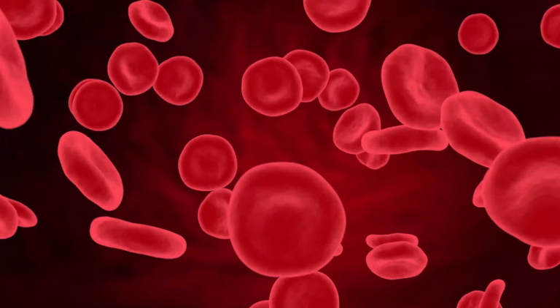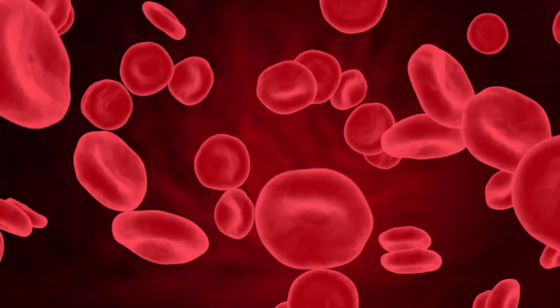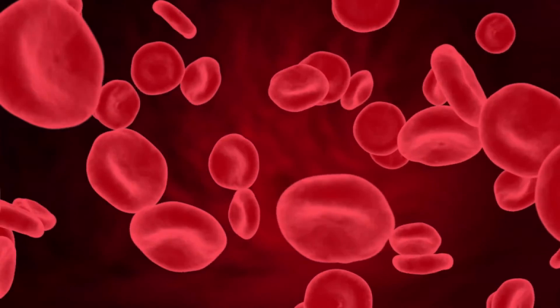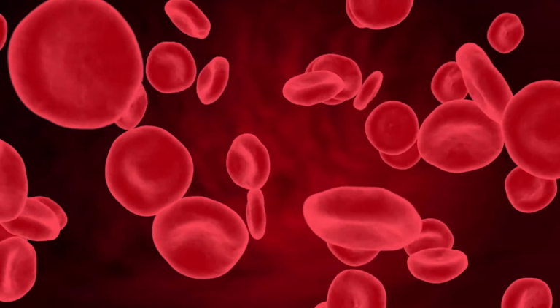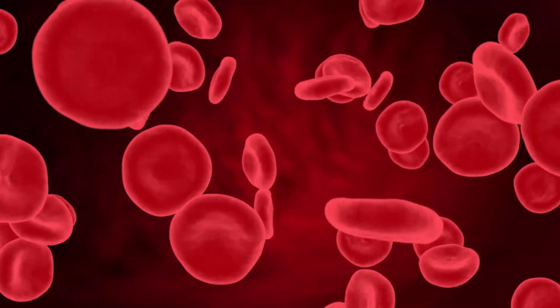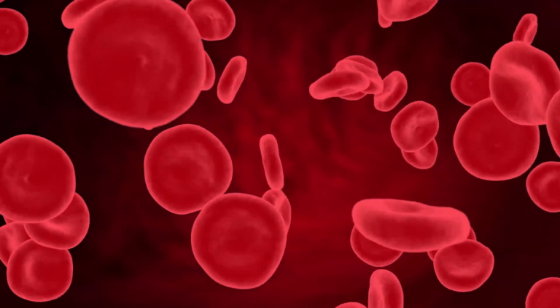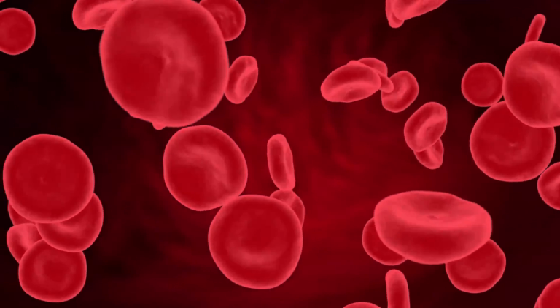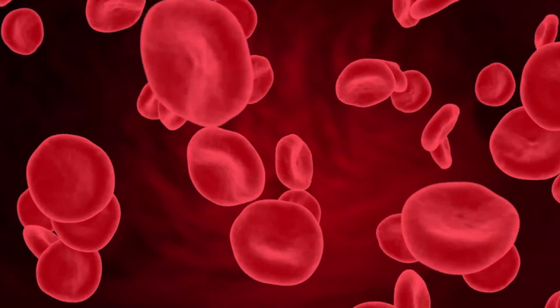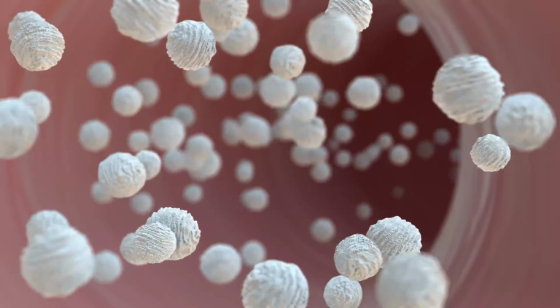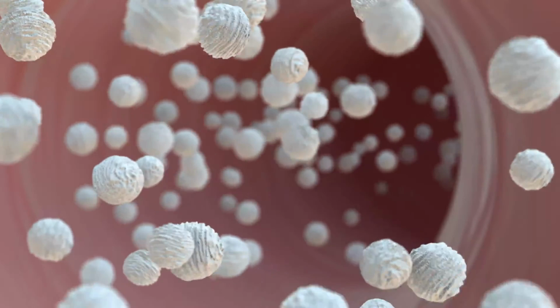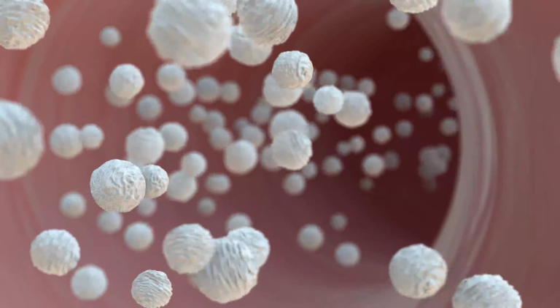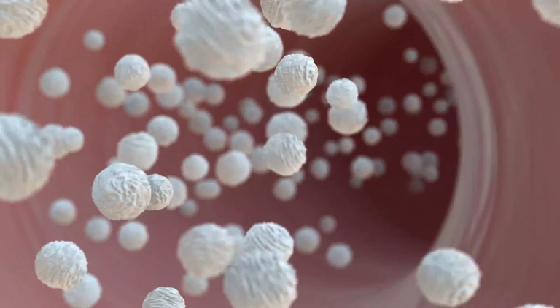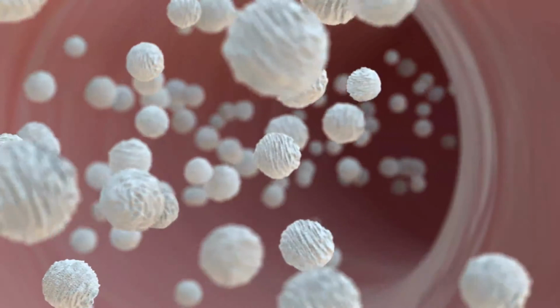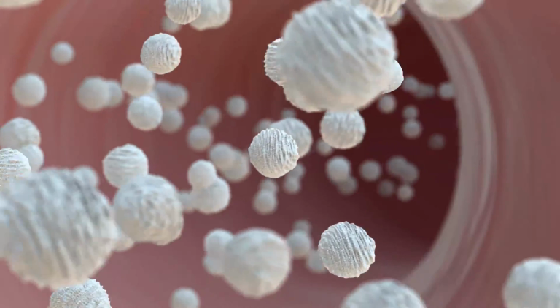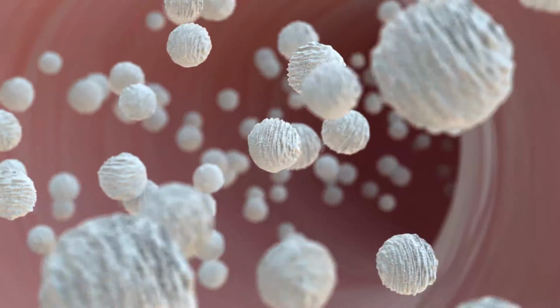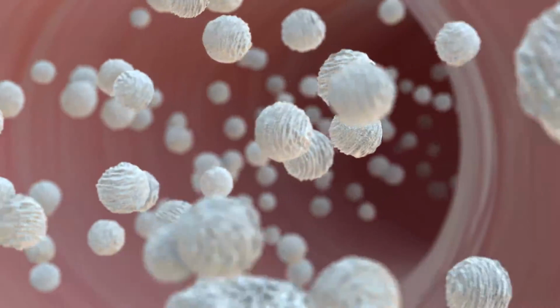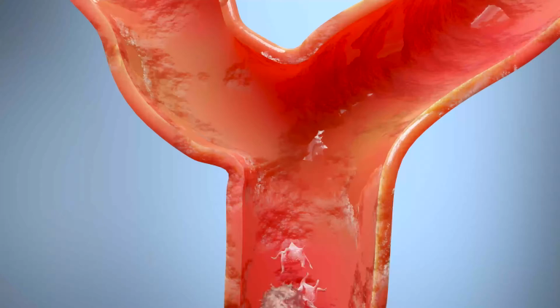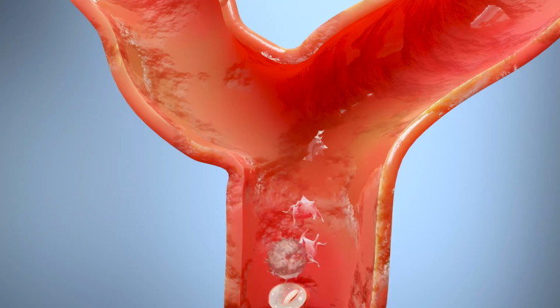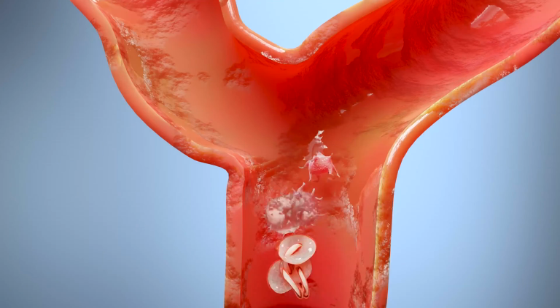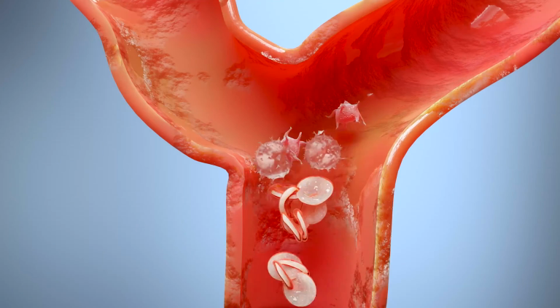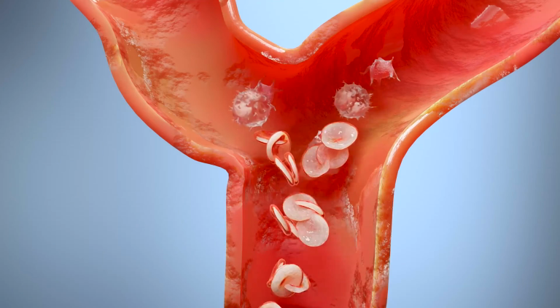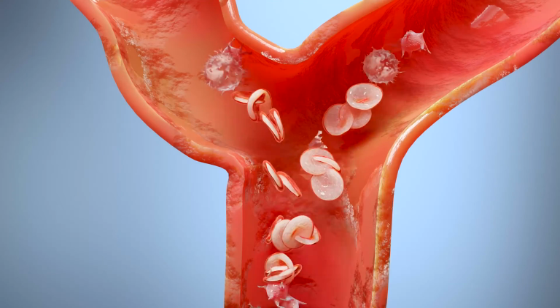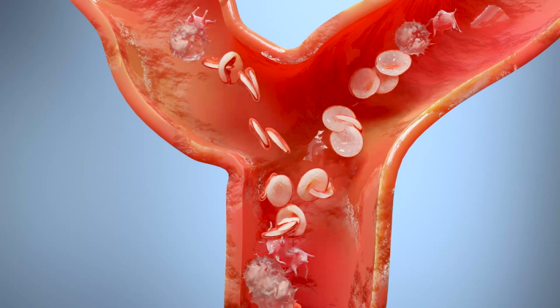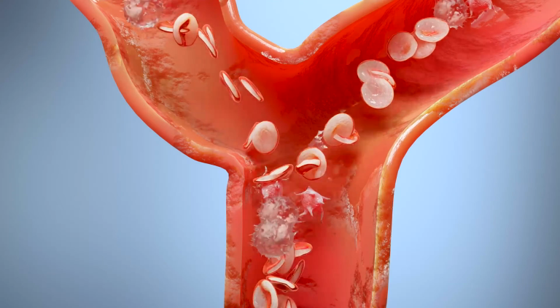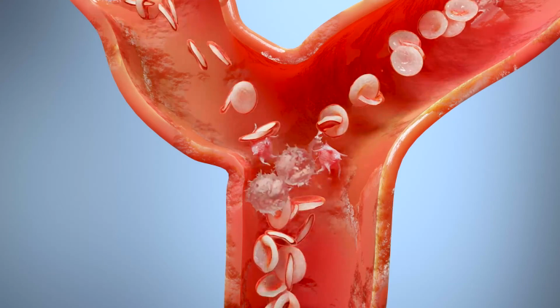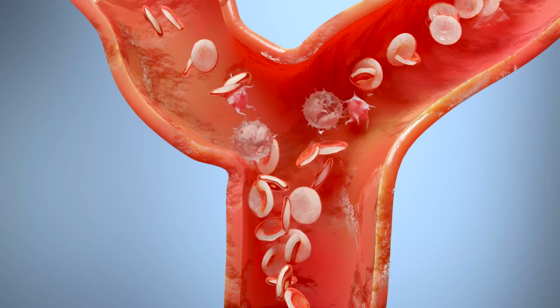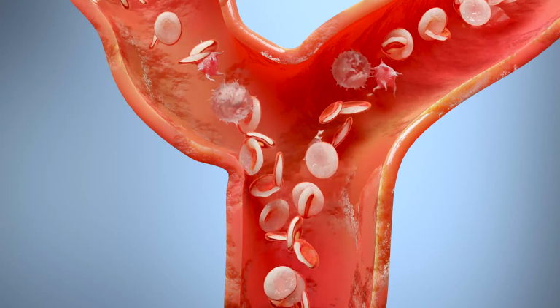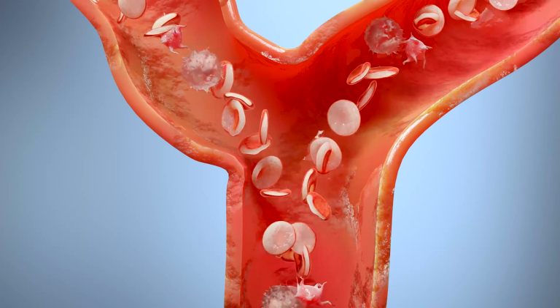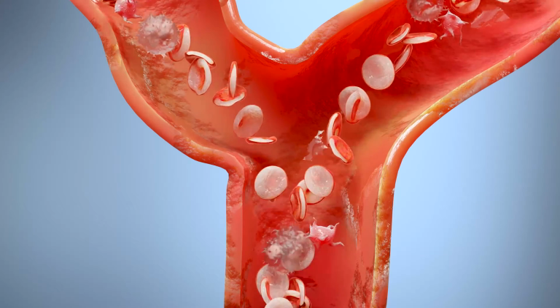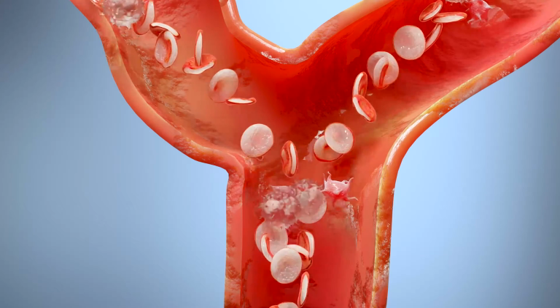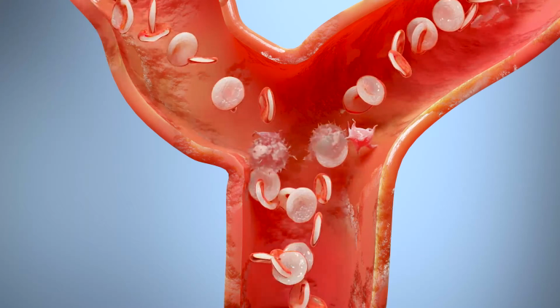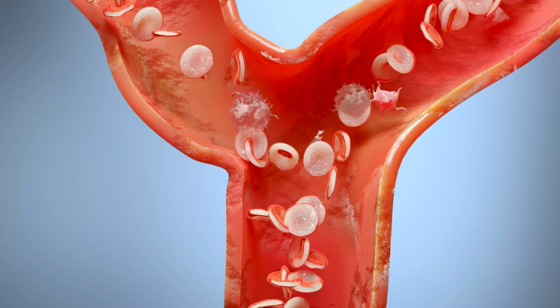Red blood cells, white blood cells, platelets, granulocytes, plasma.